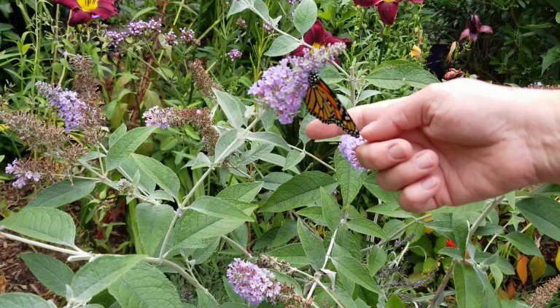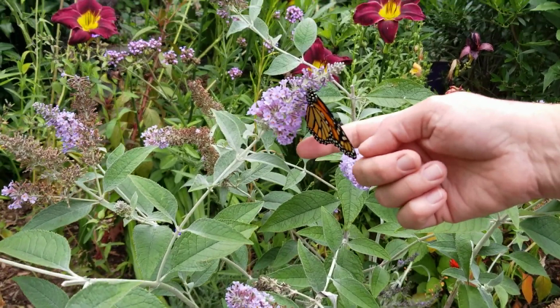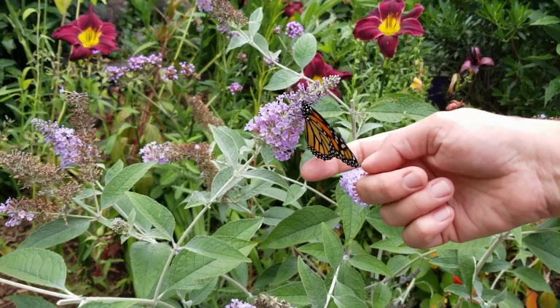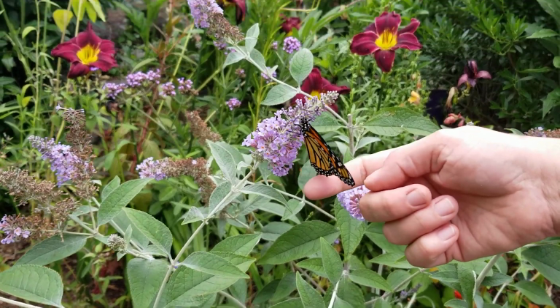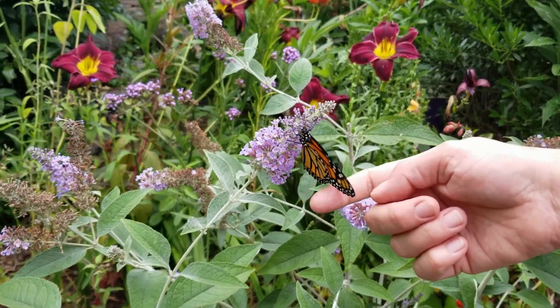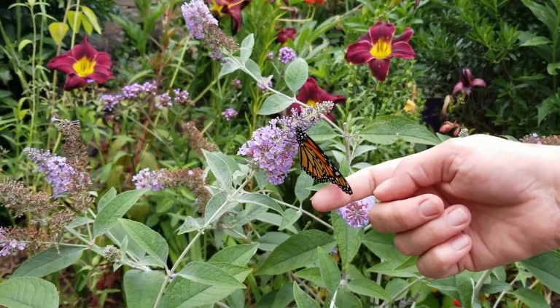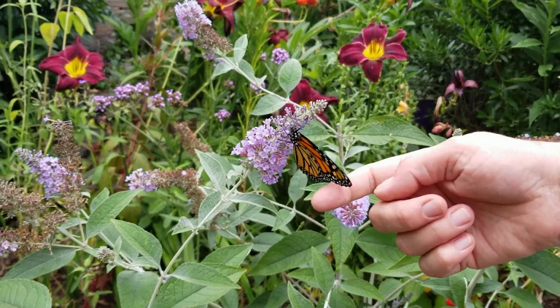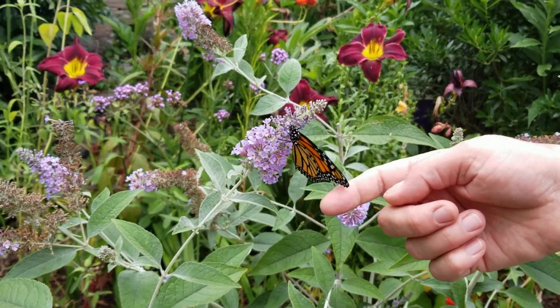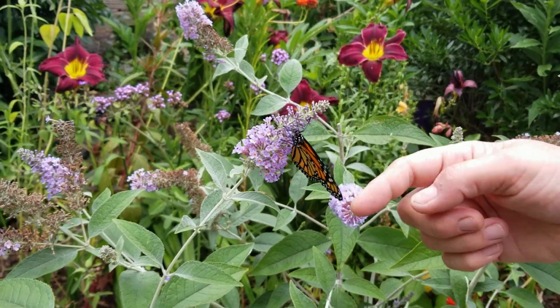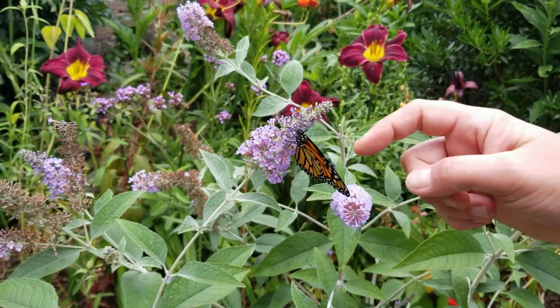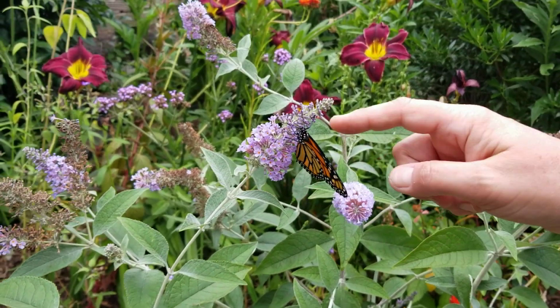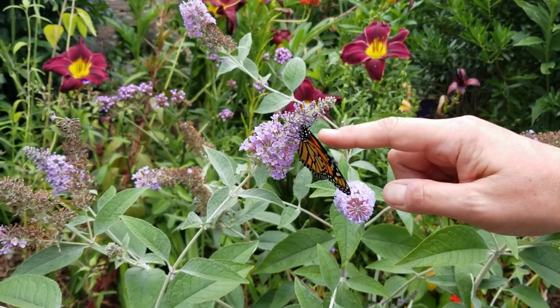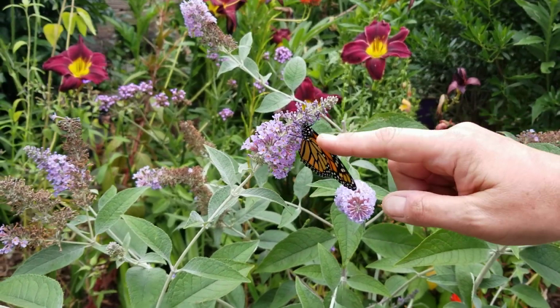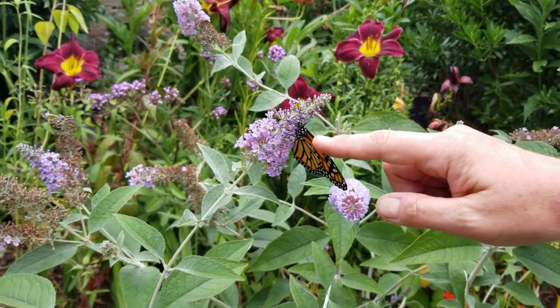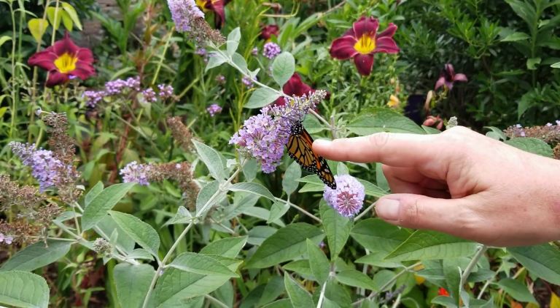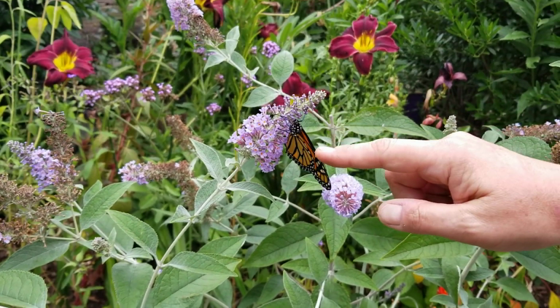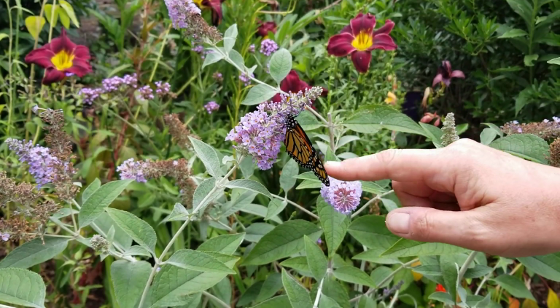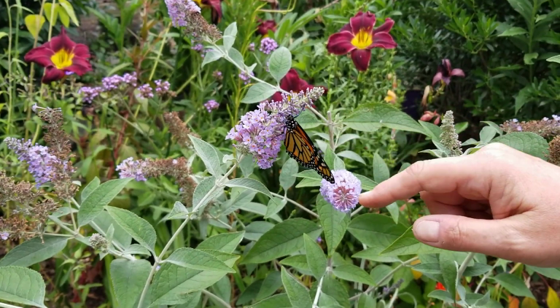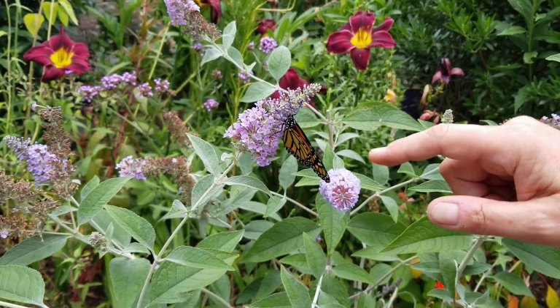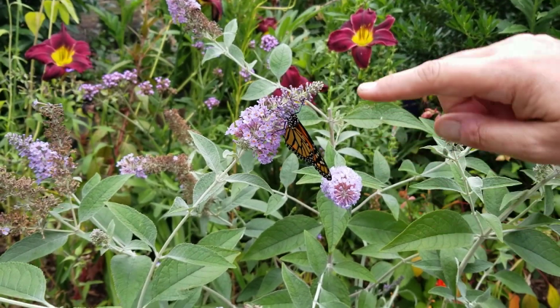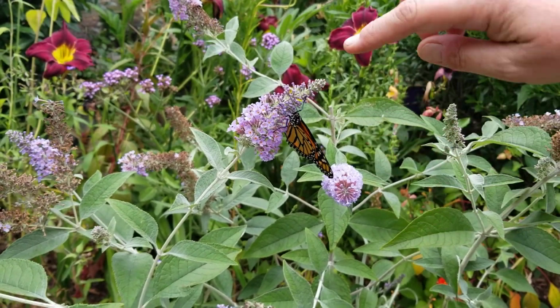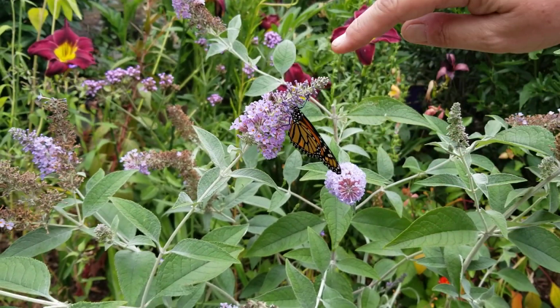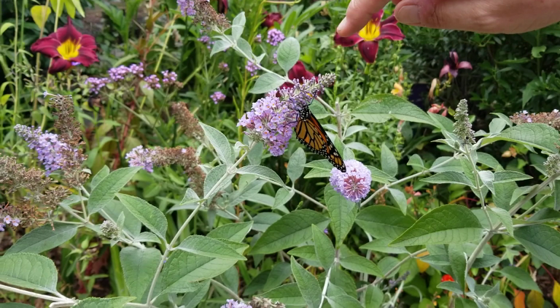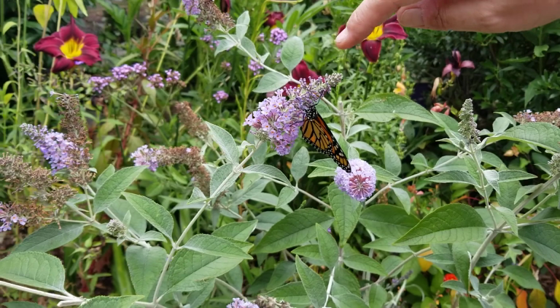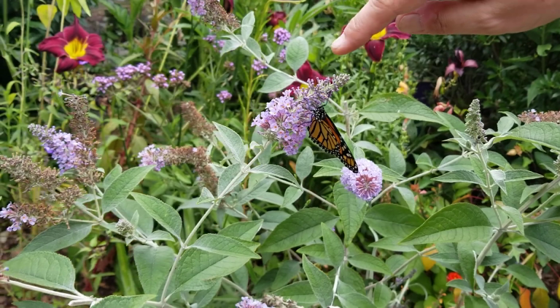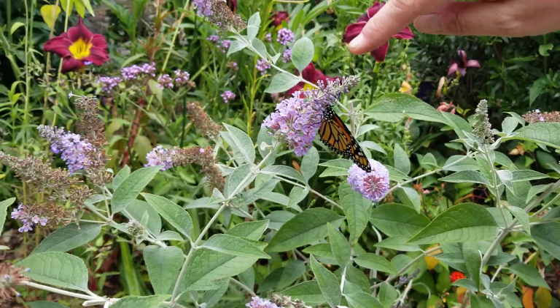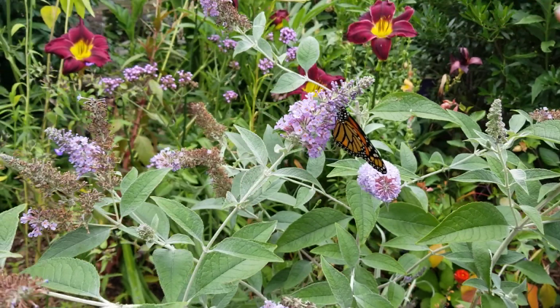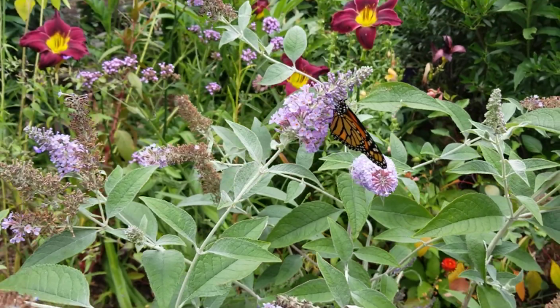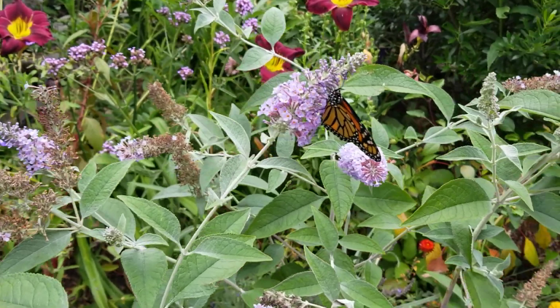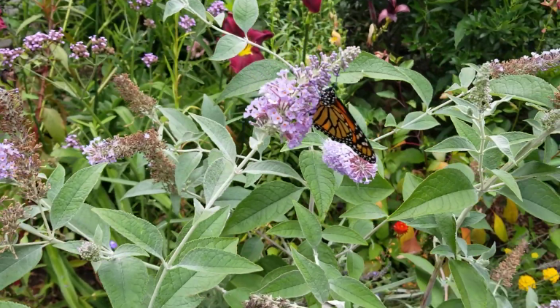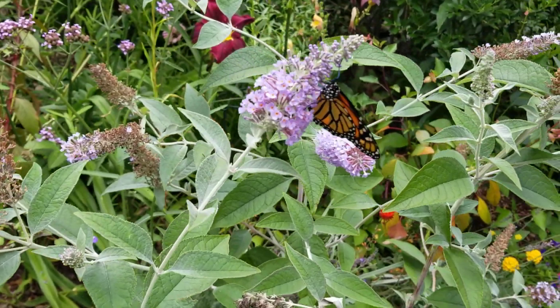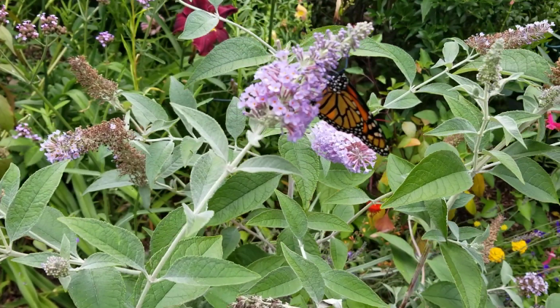She's got no dots on her wings when she opens them up. Let's see if we can get her to open her wings. She's eating — she's eating from the butterfly bush. Can you see that?